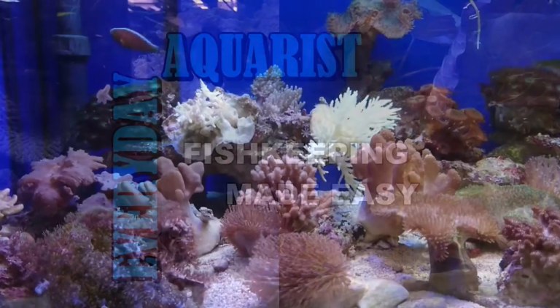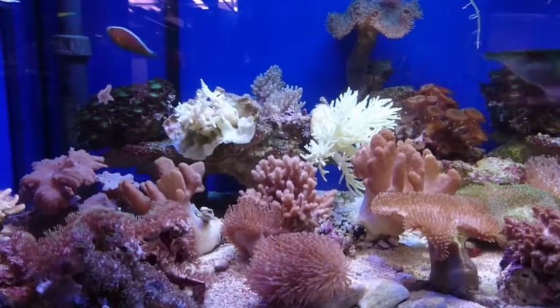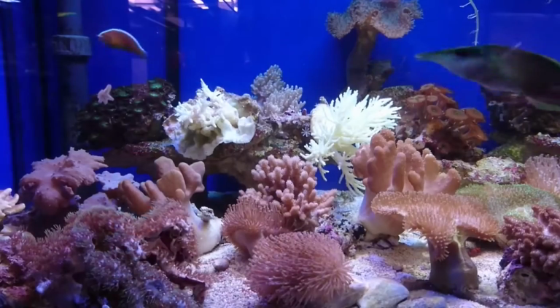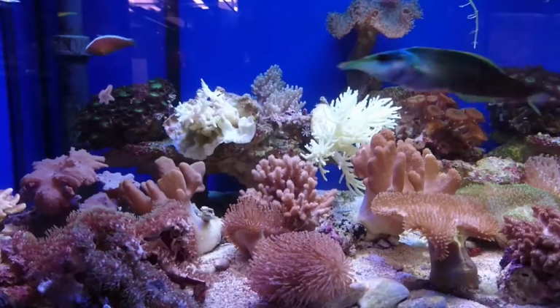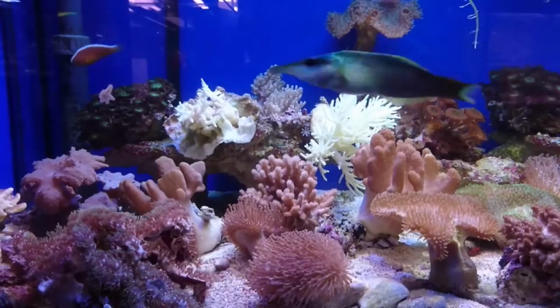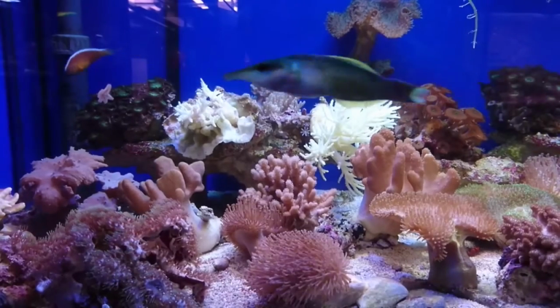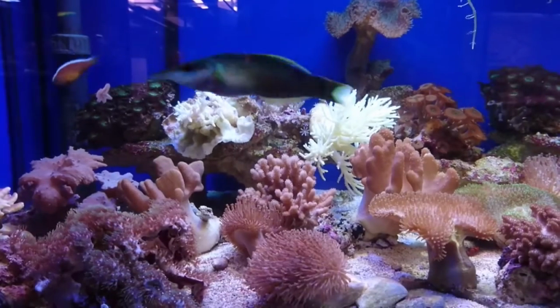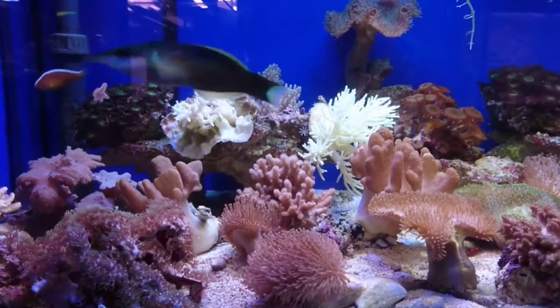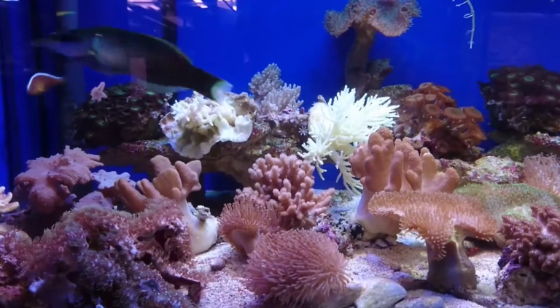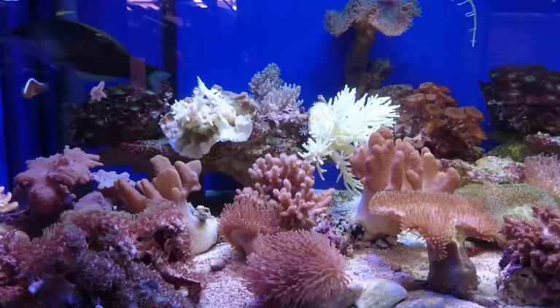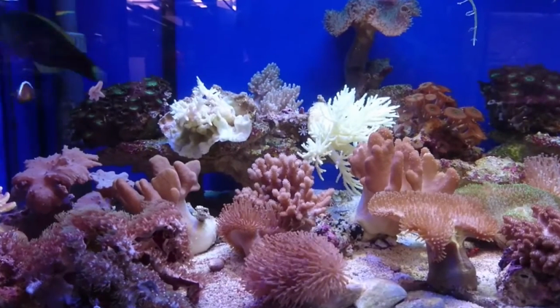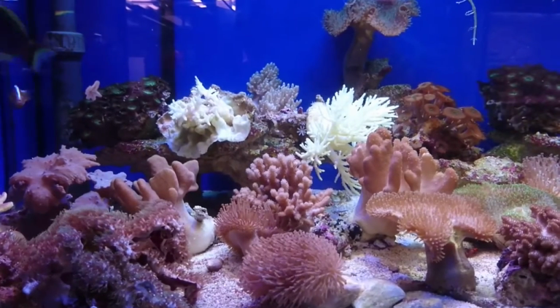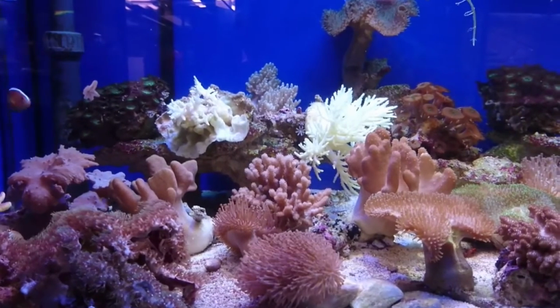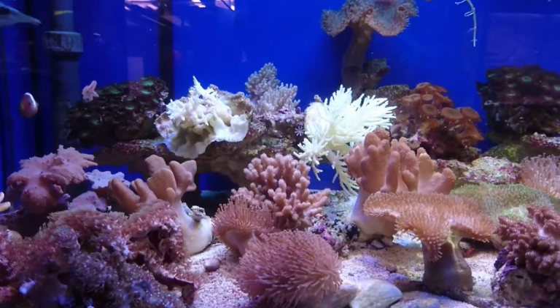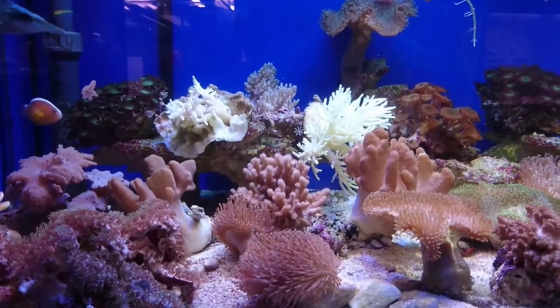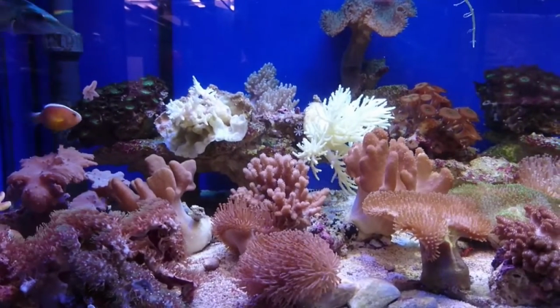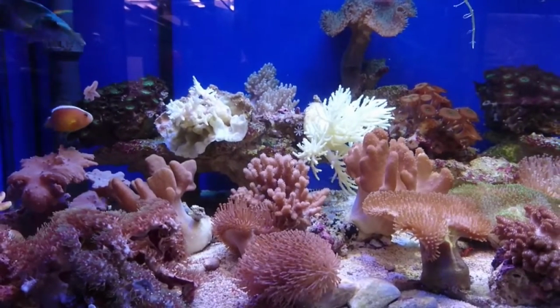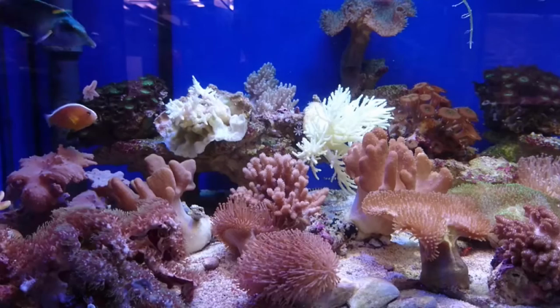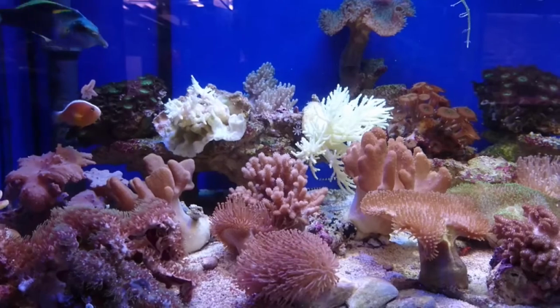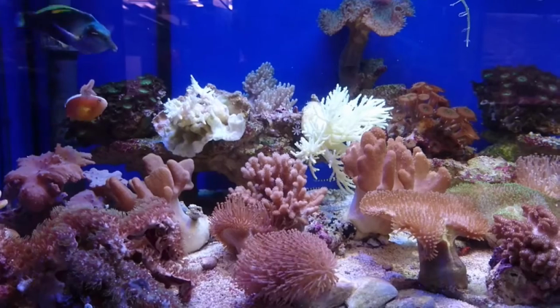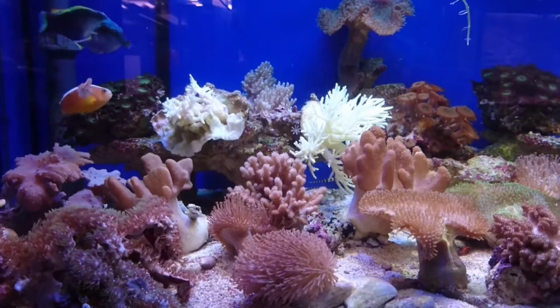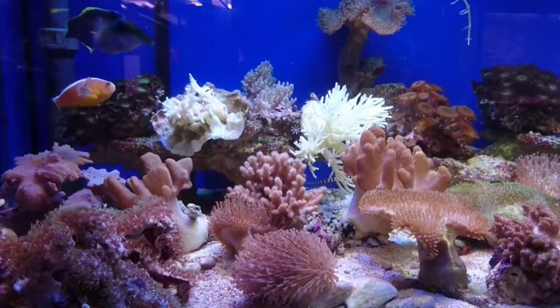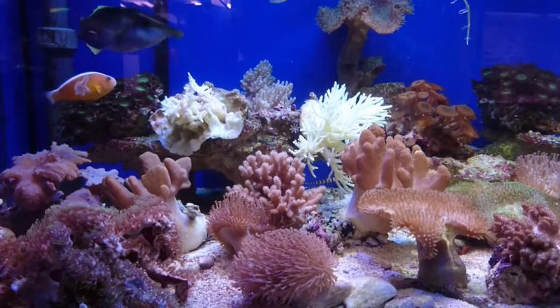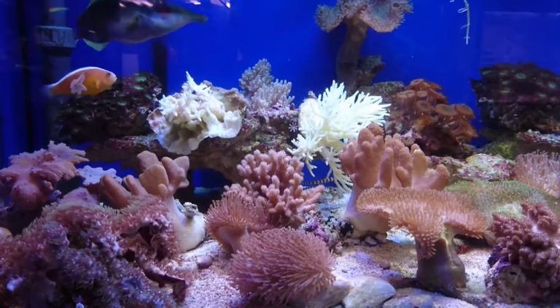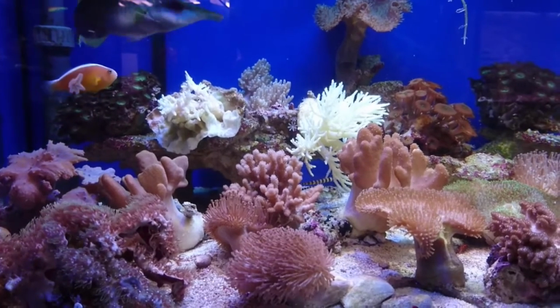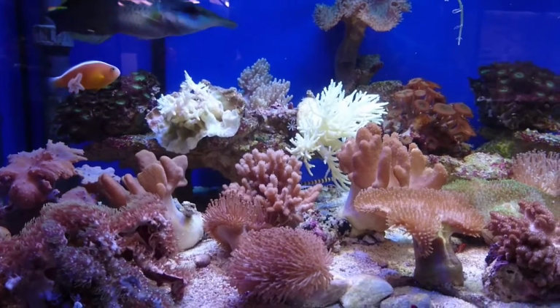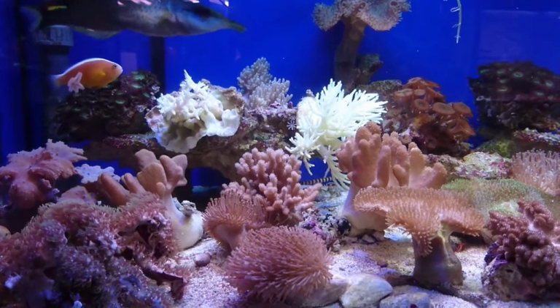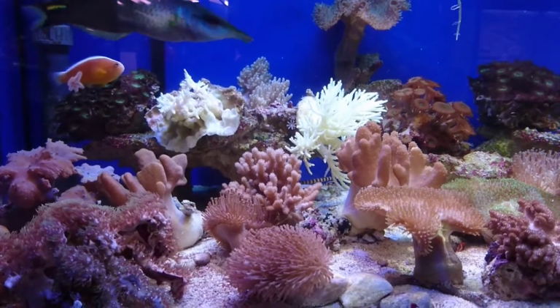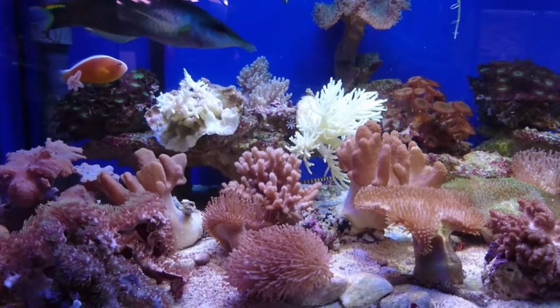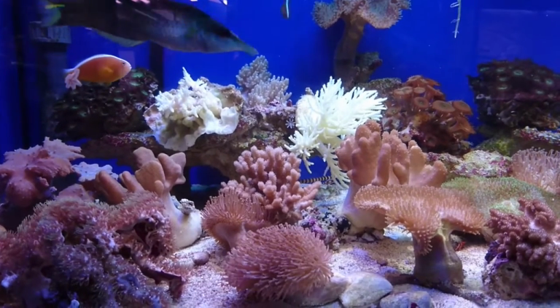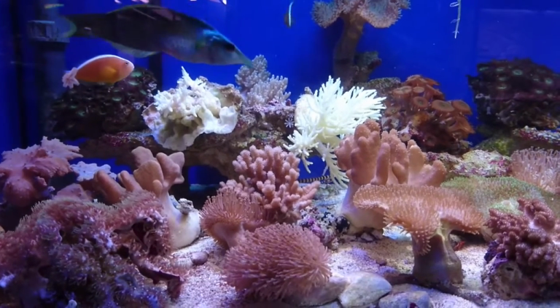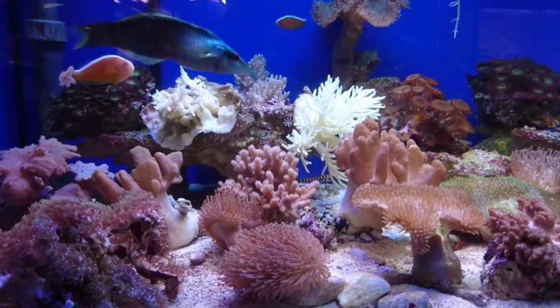Hello there and welcome. In this episode we are talking about soft corals.